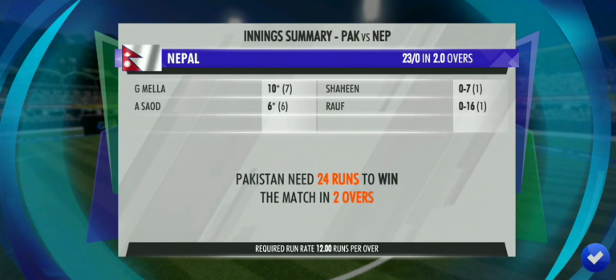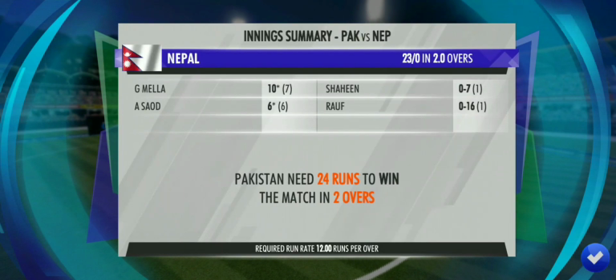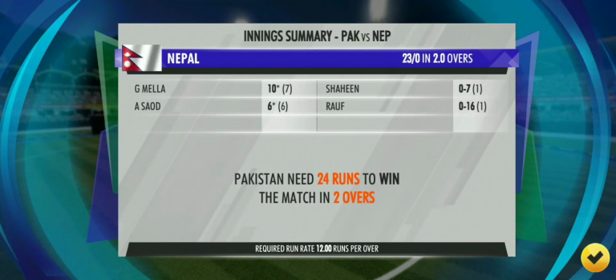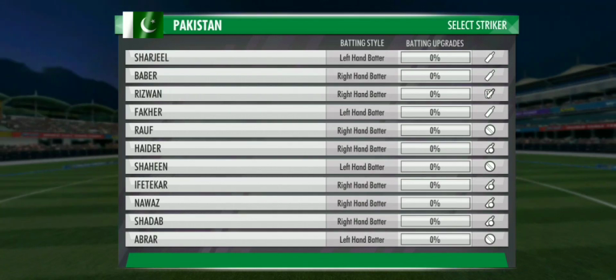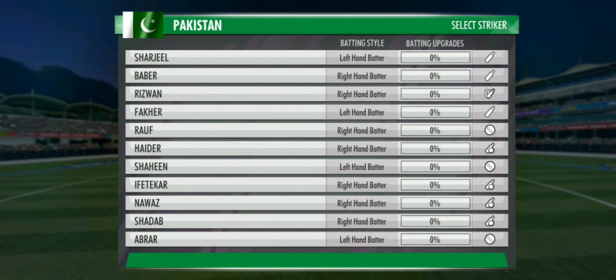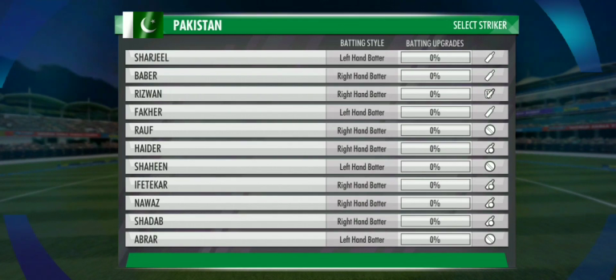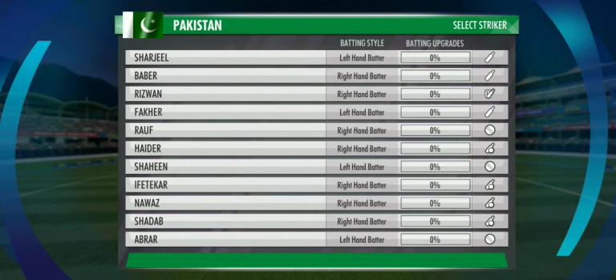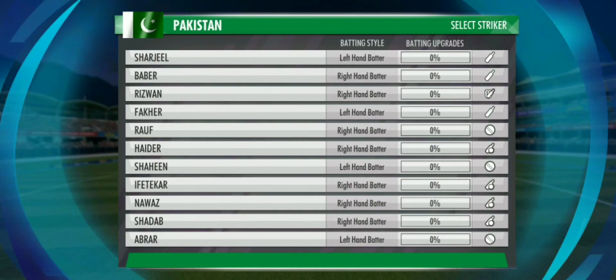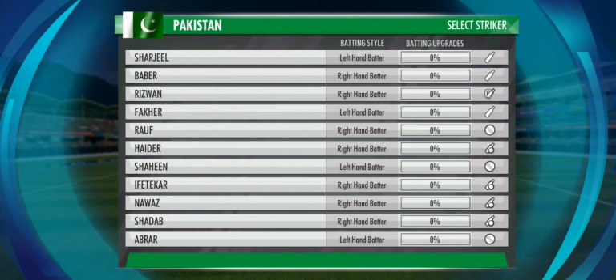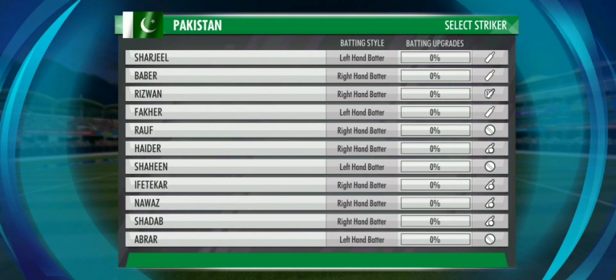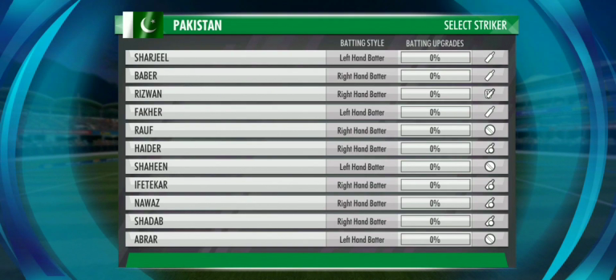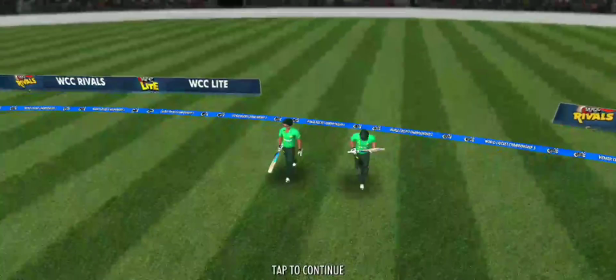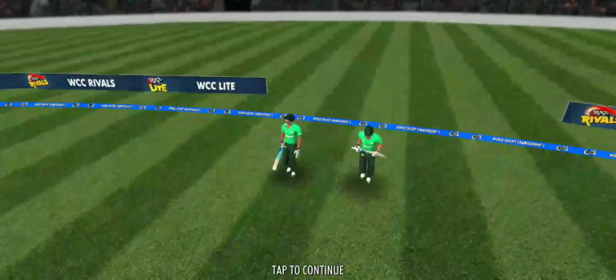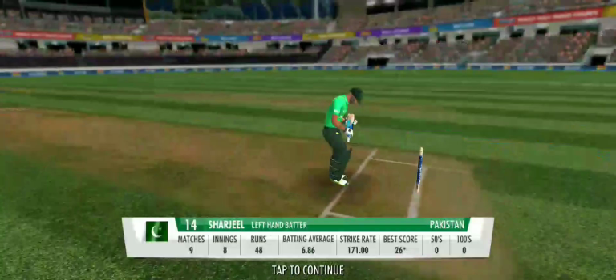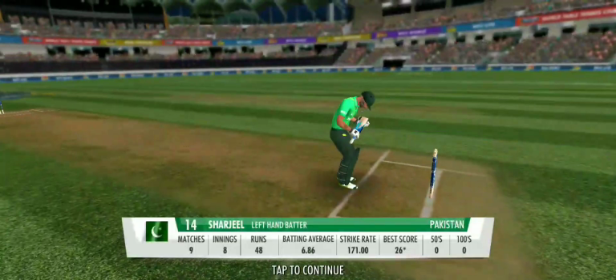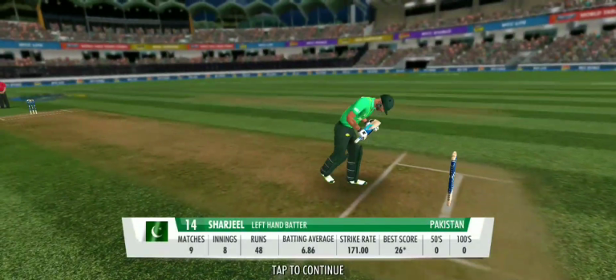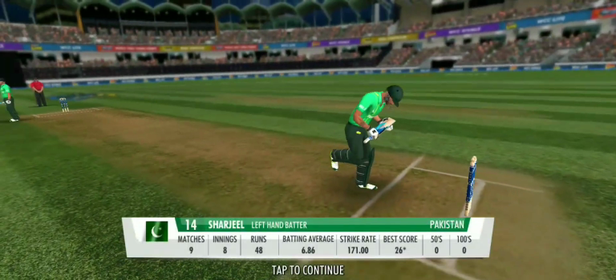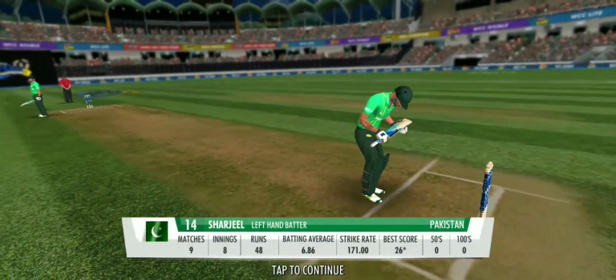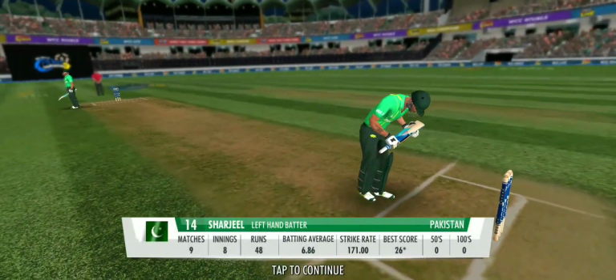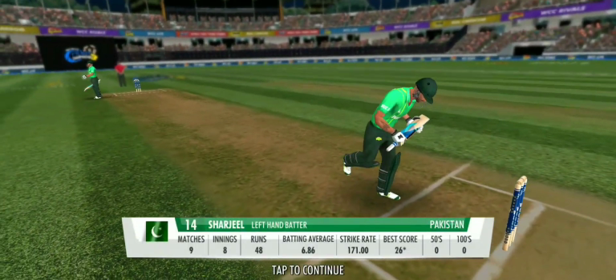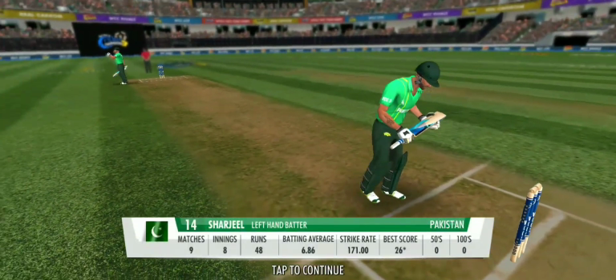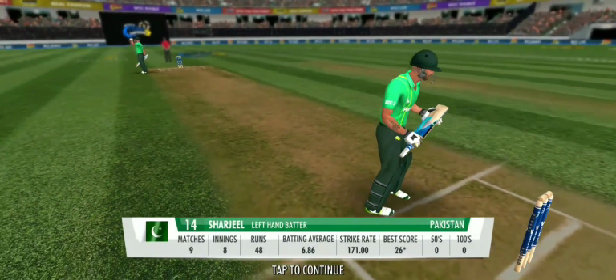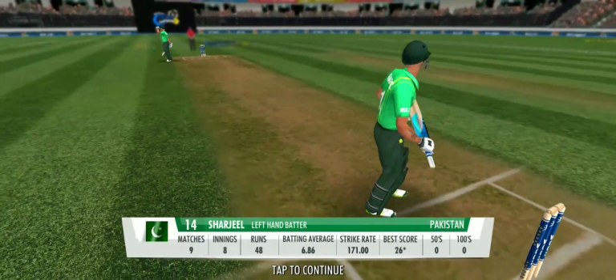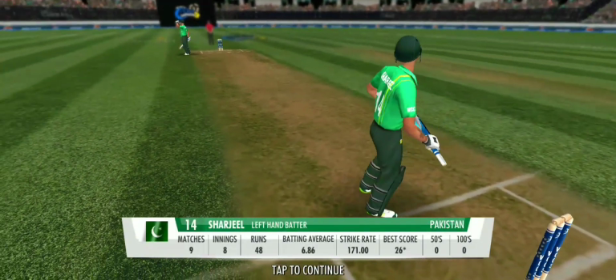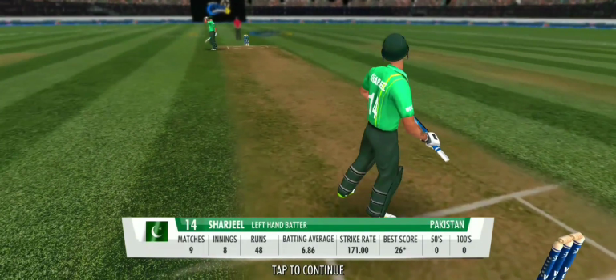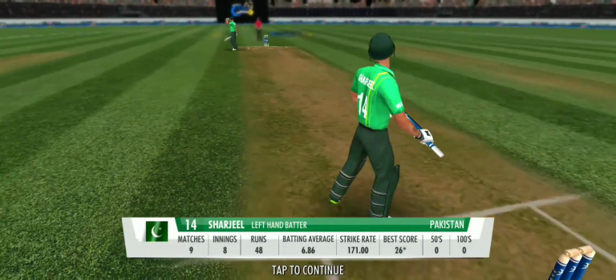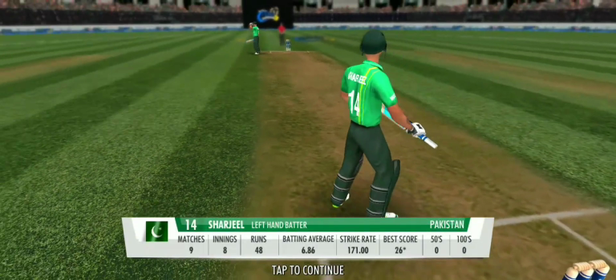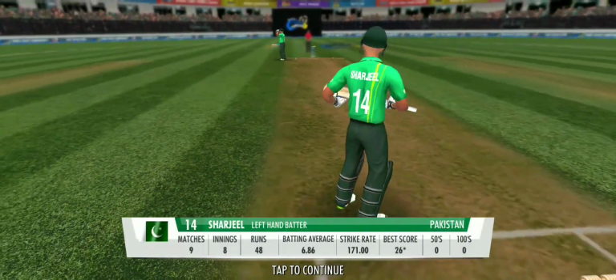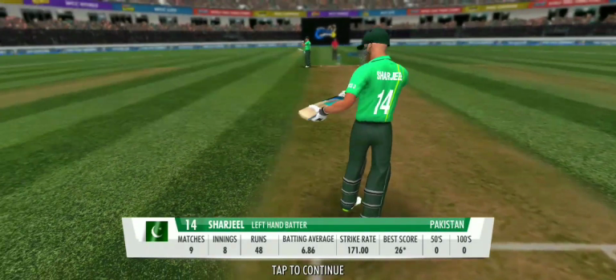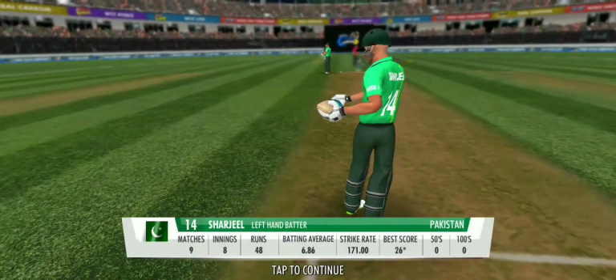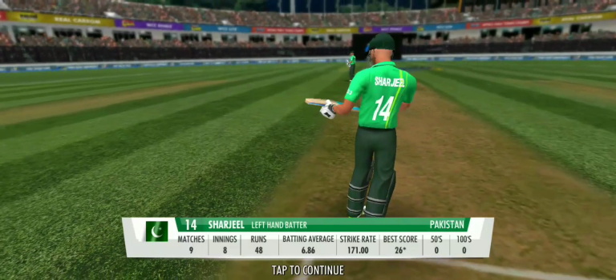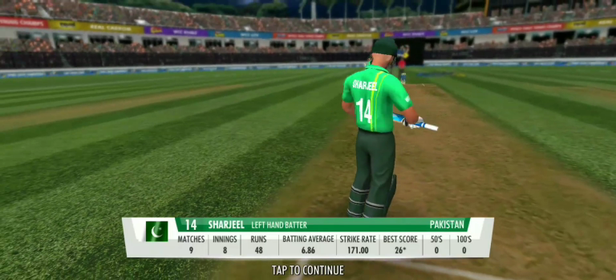Excellent innings. Chances look even. The batsmen will be tested with the new ball here — let's hope they survive the initial attack.